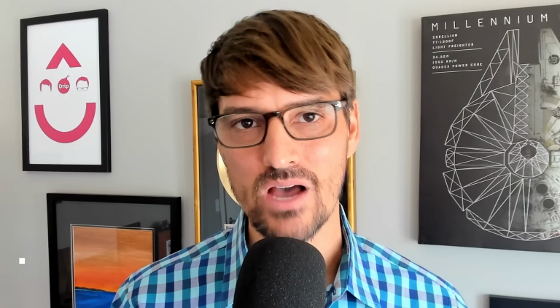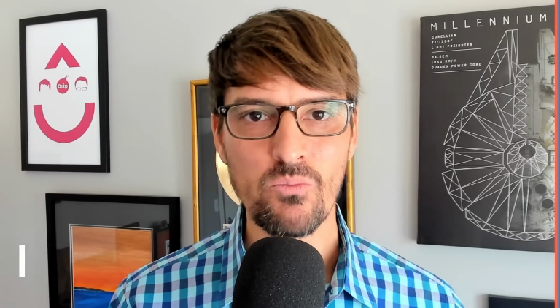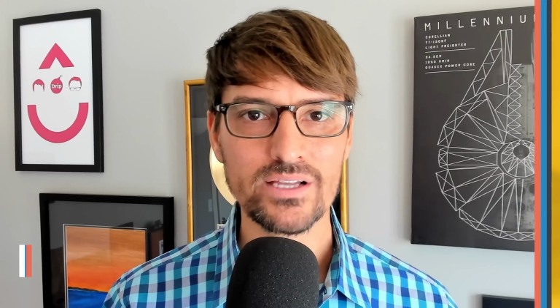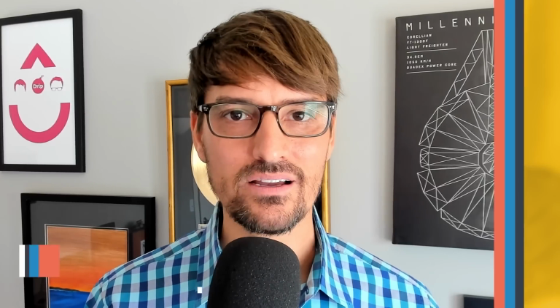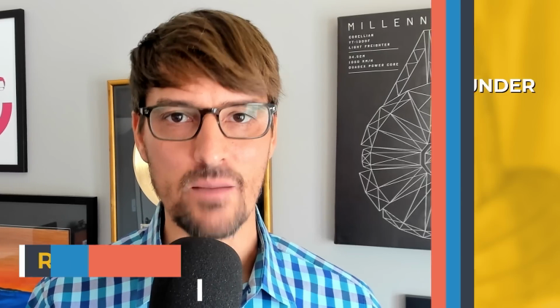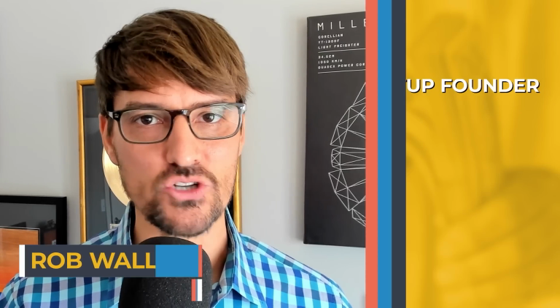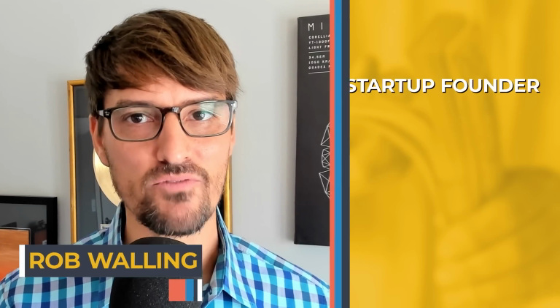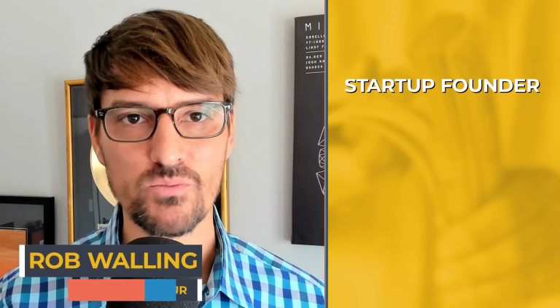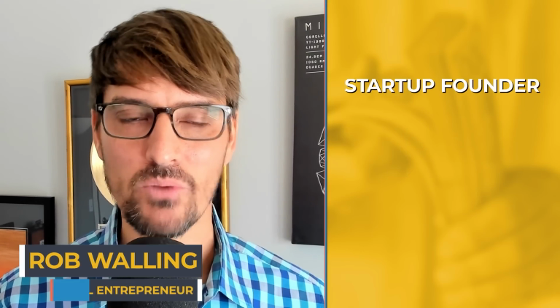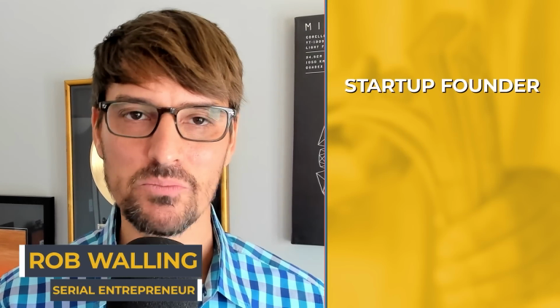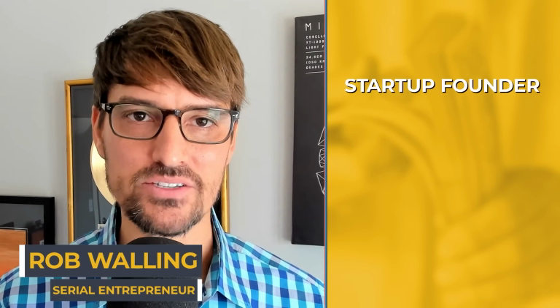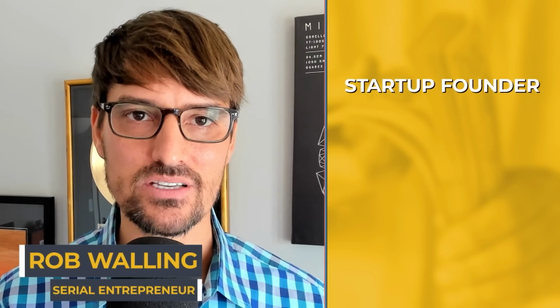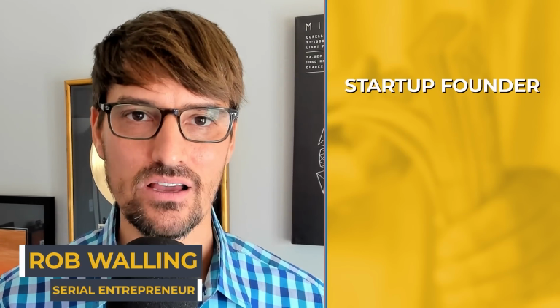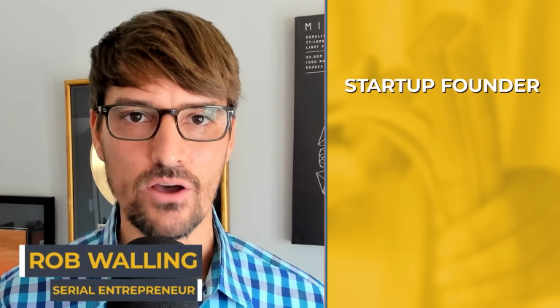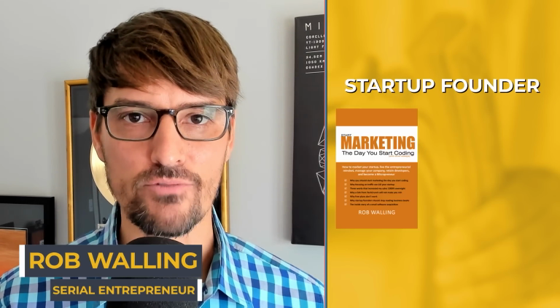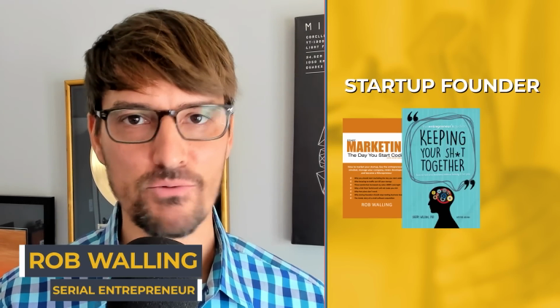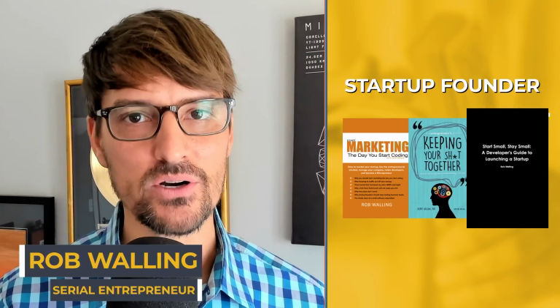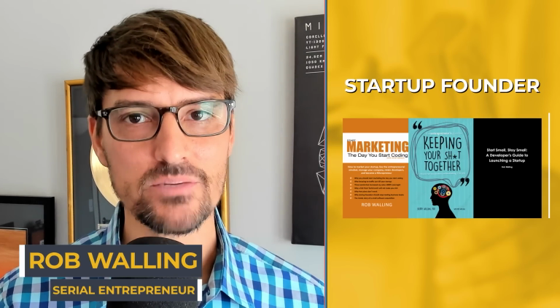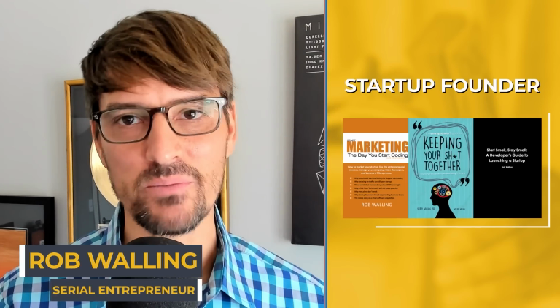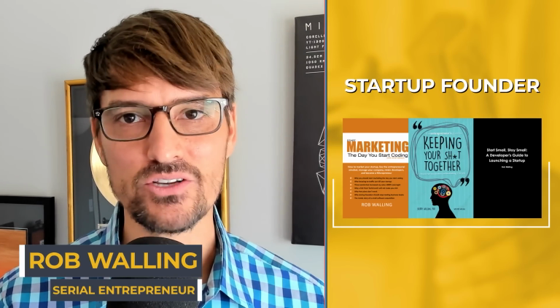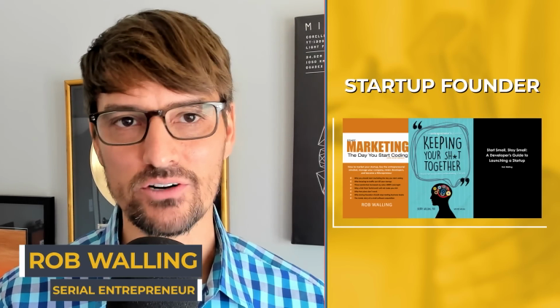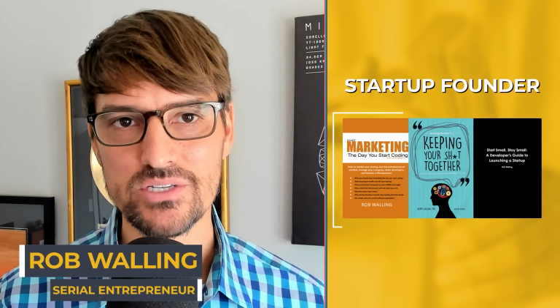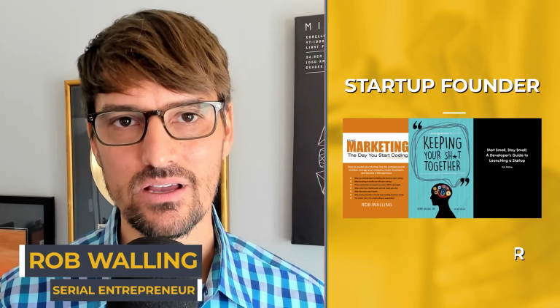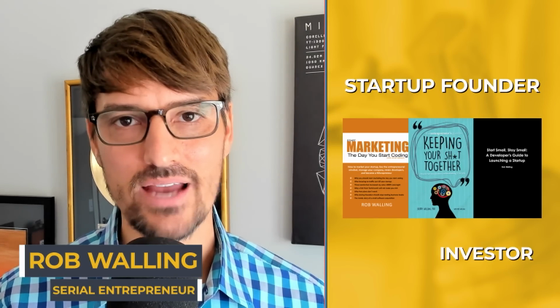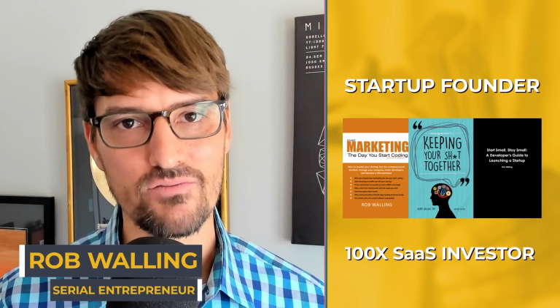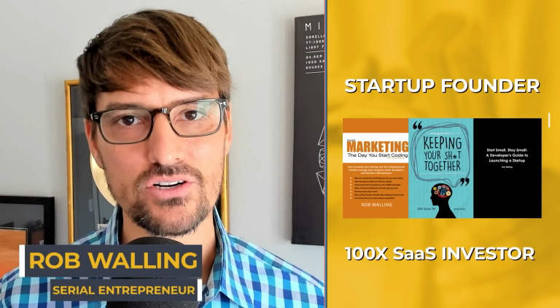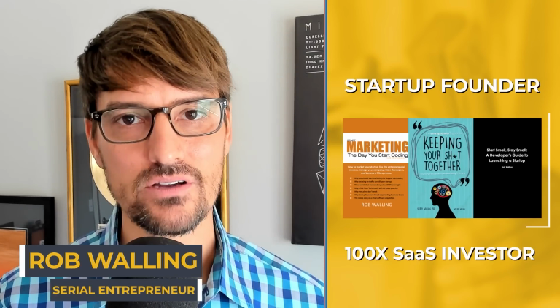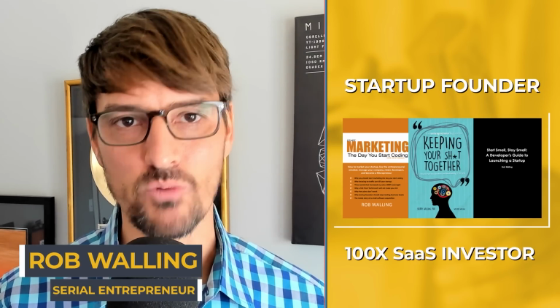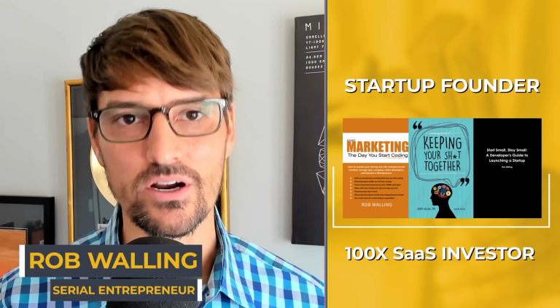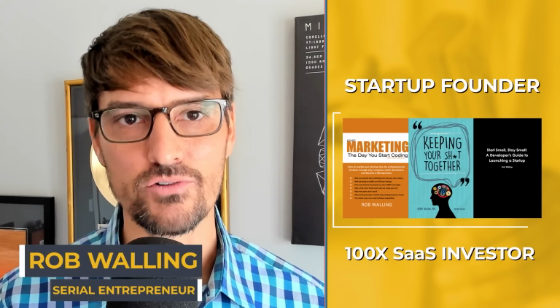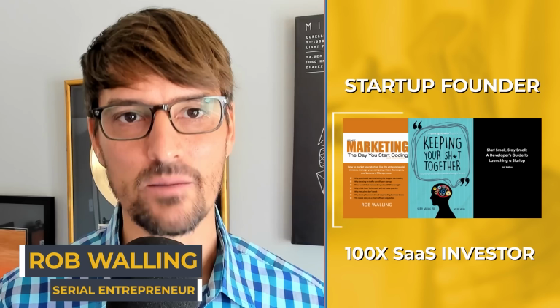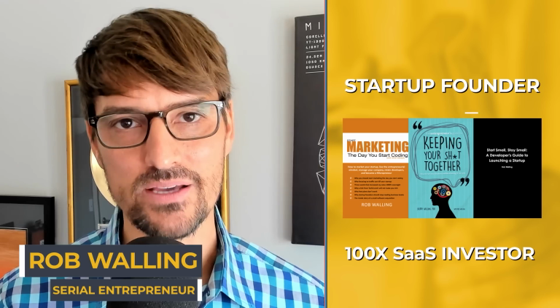I'm Rob Walling. I'm a startup founder with multiple exits, the author of three books about building startups, and an investor in more than 100 companies.